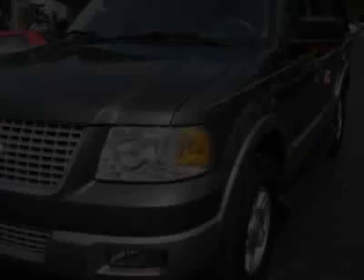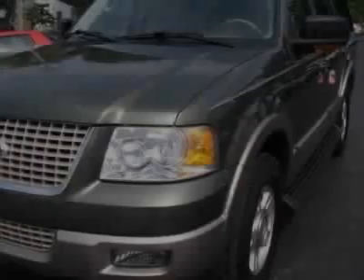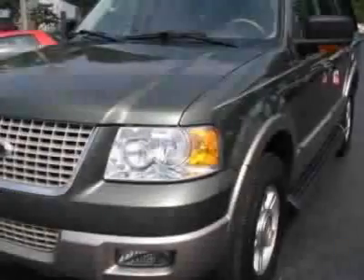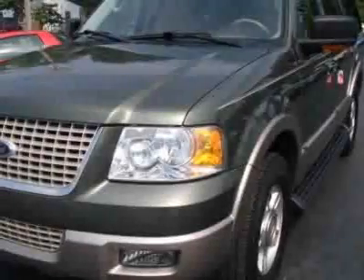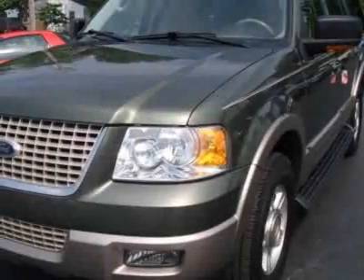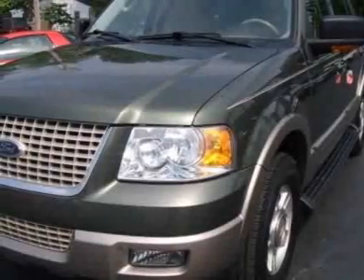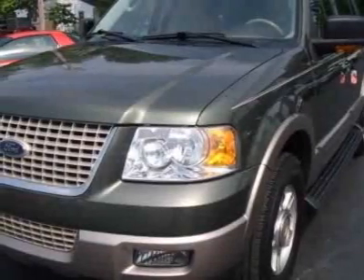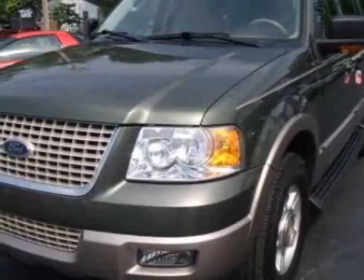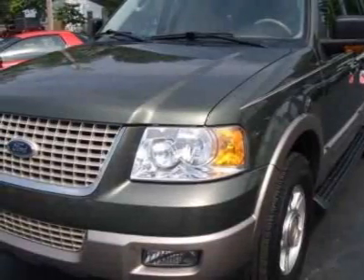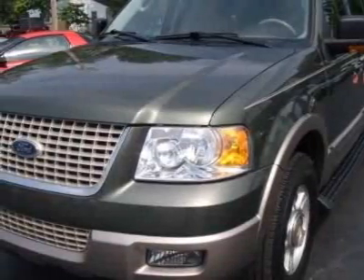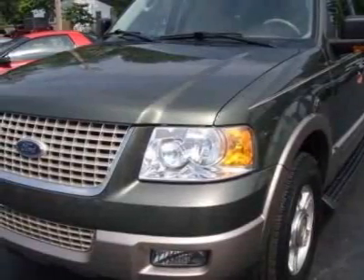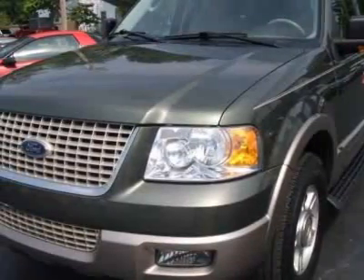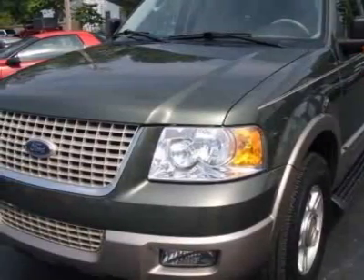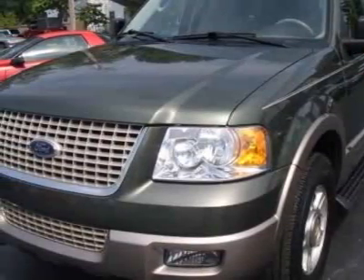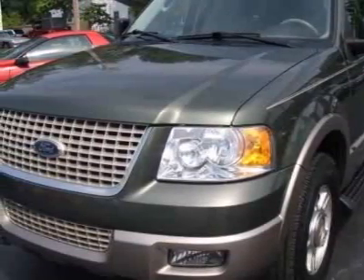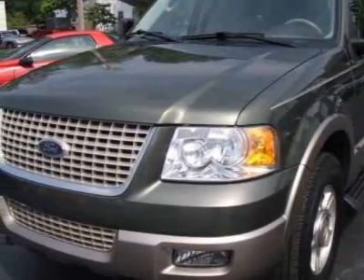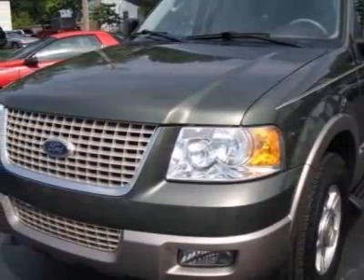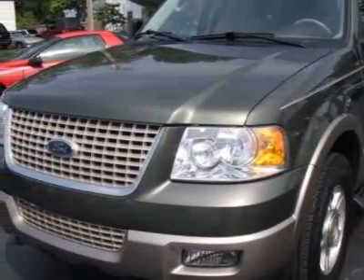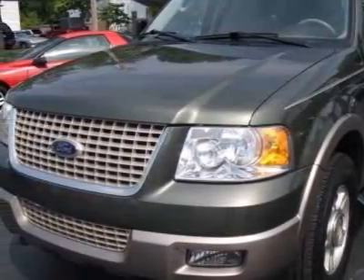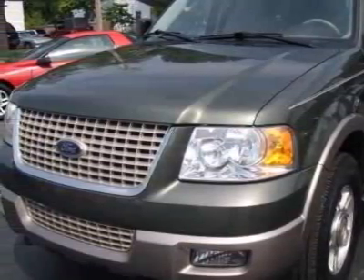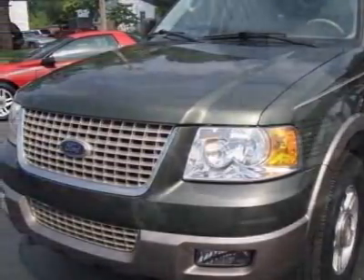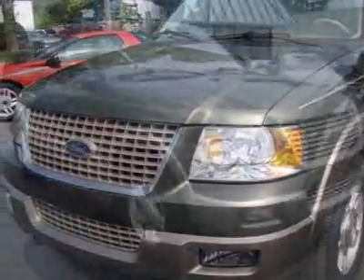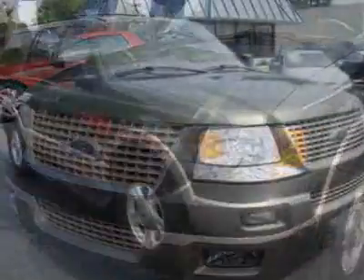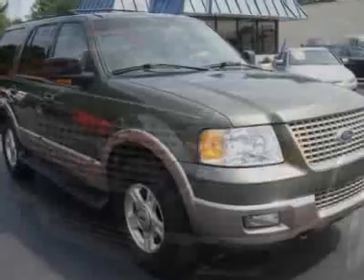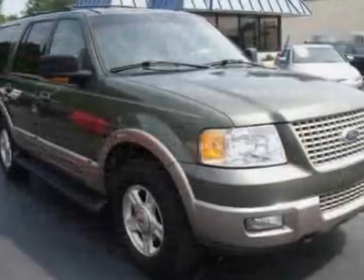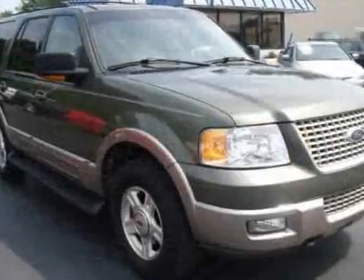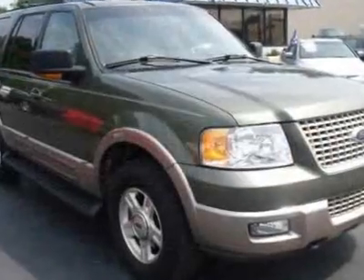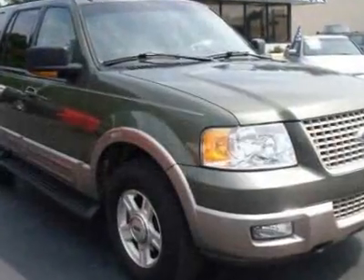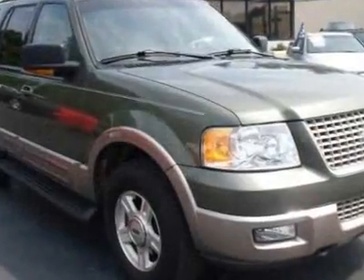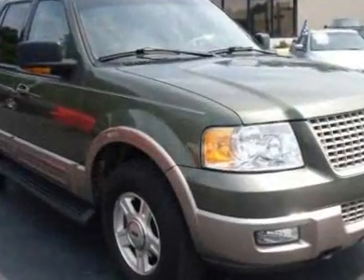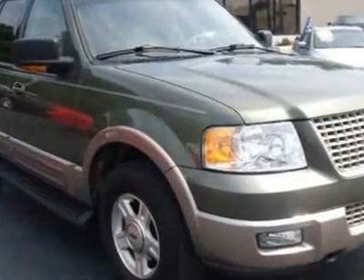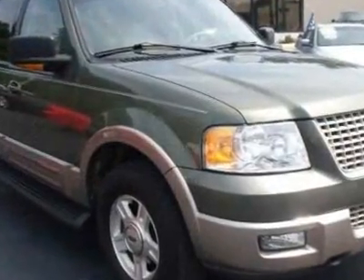Look at this 2003 Ford Expedition. For your protection, a warranty is available for this vehicle.